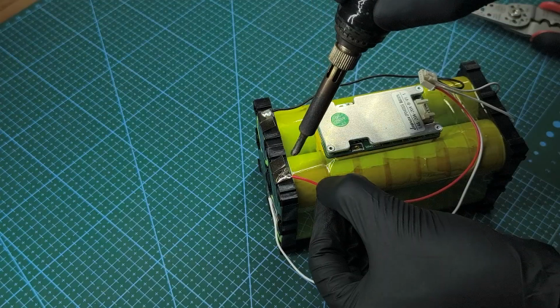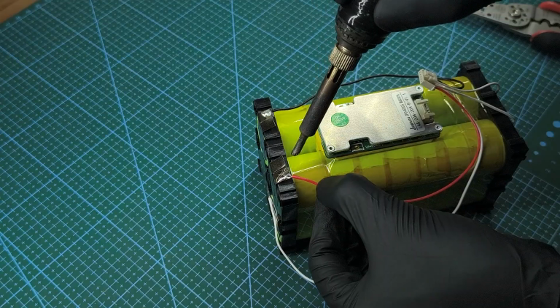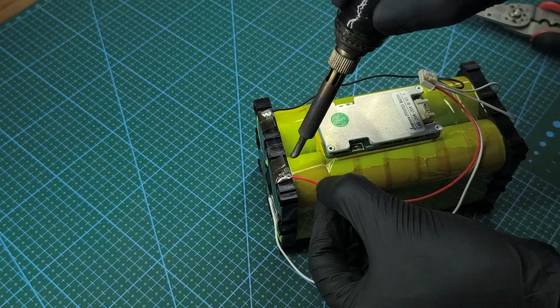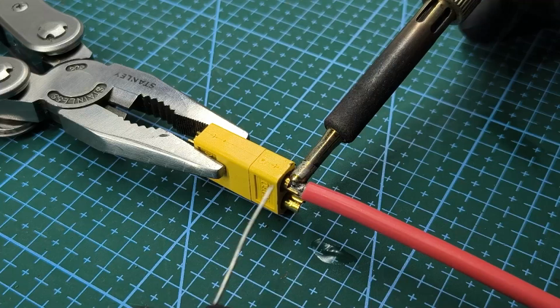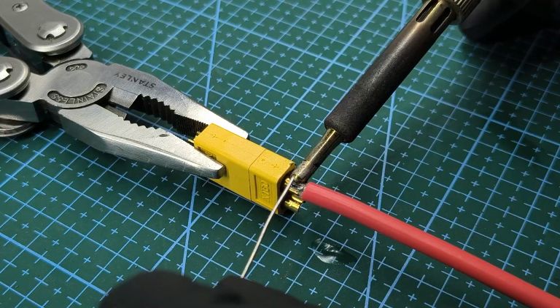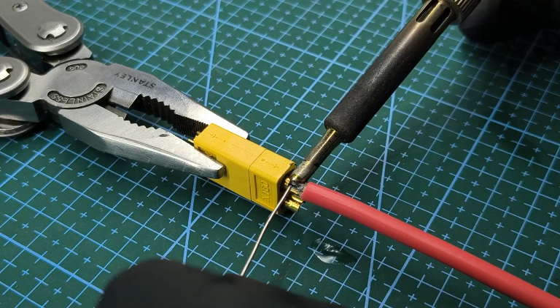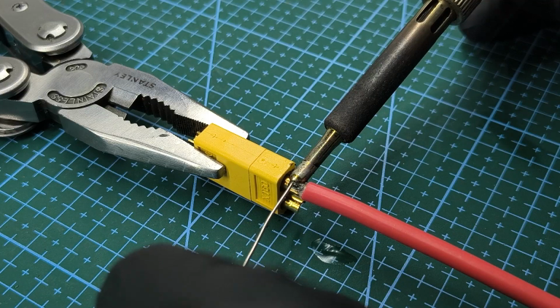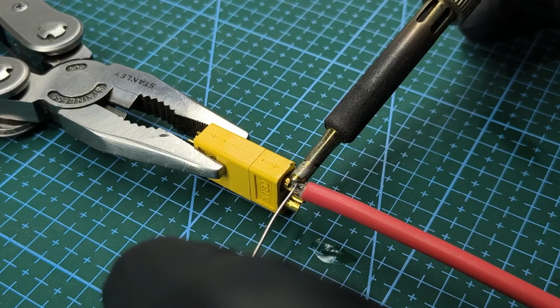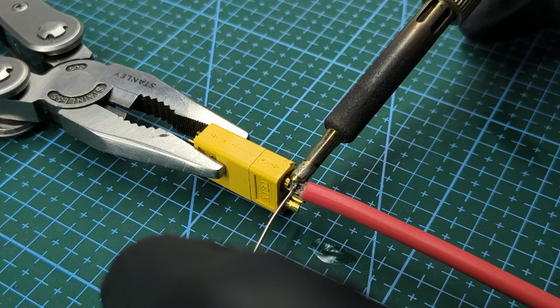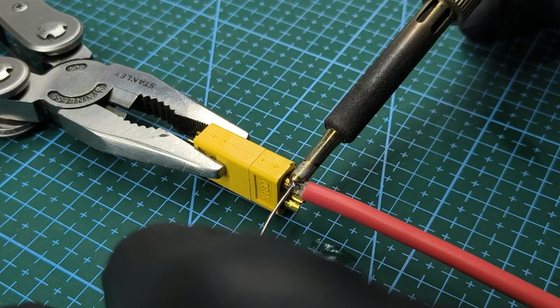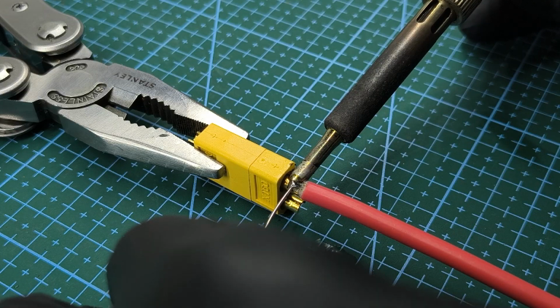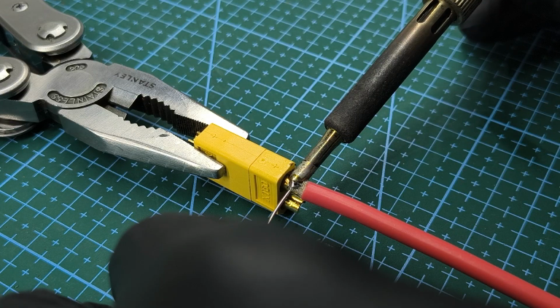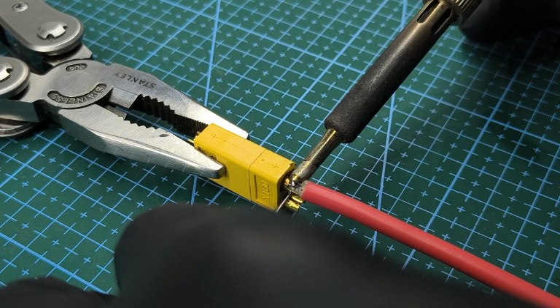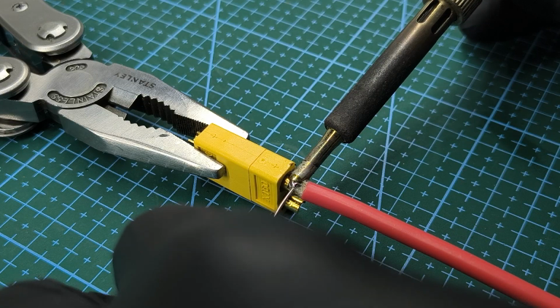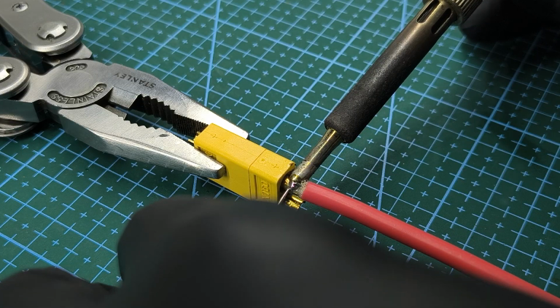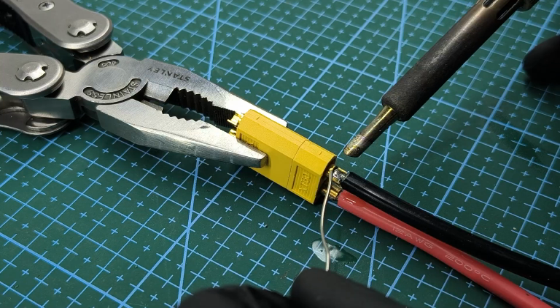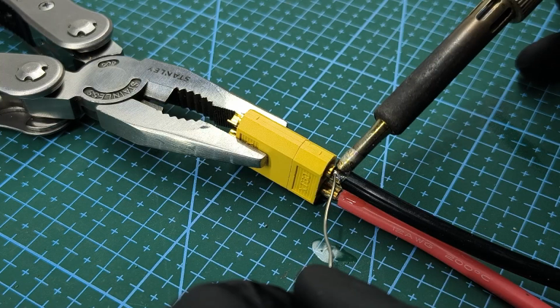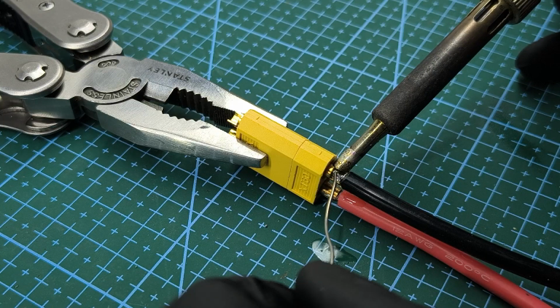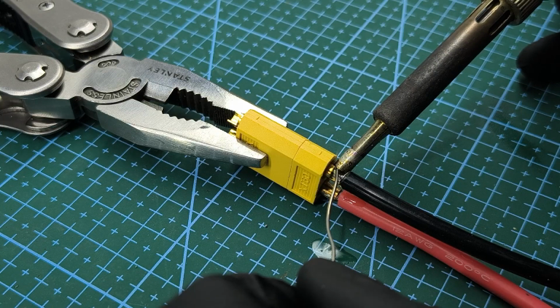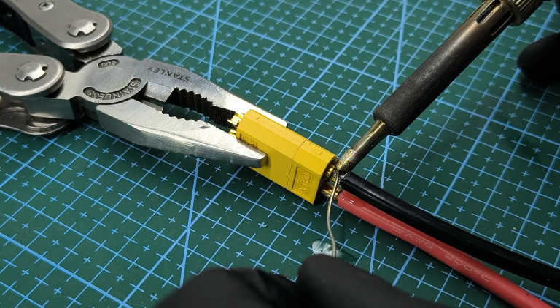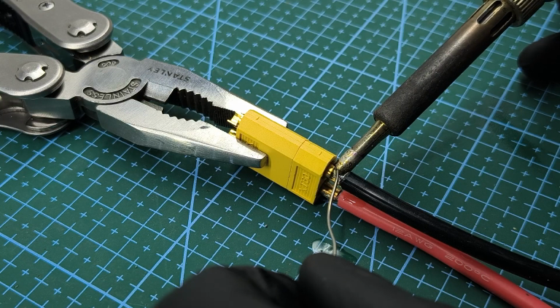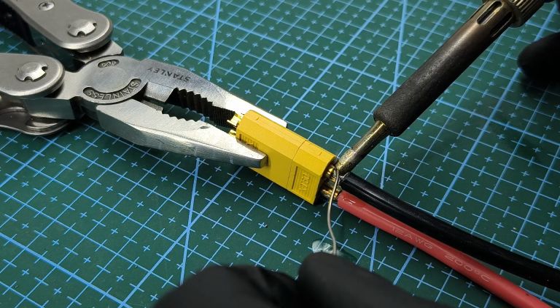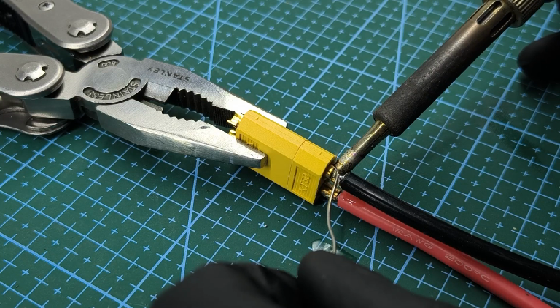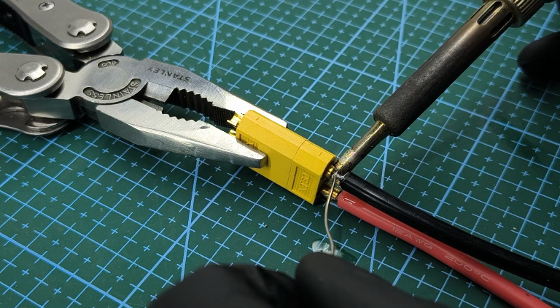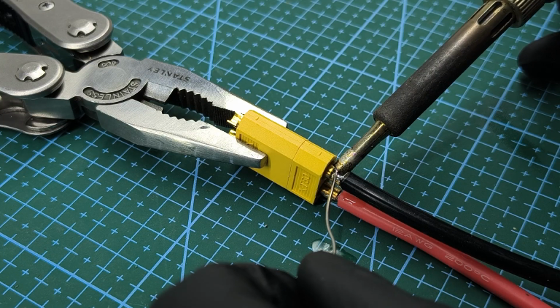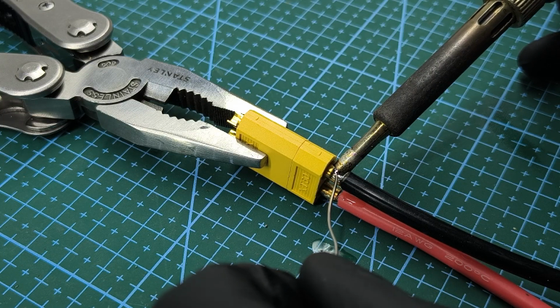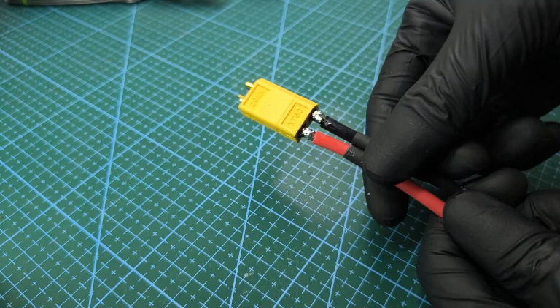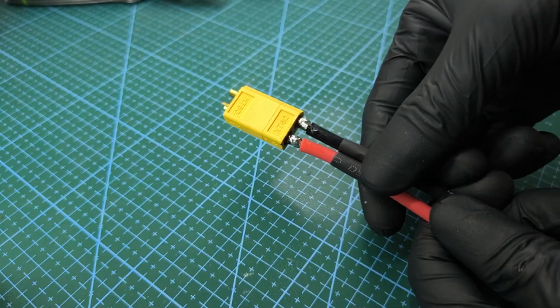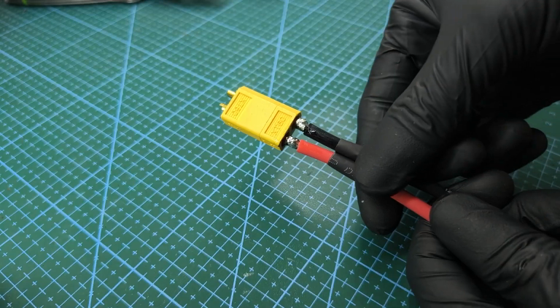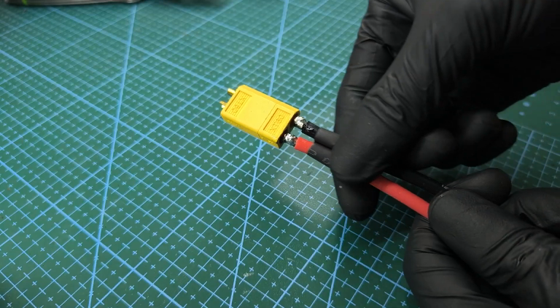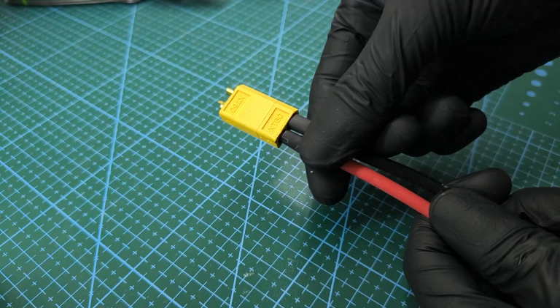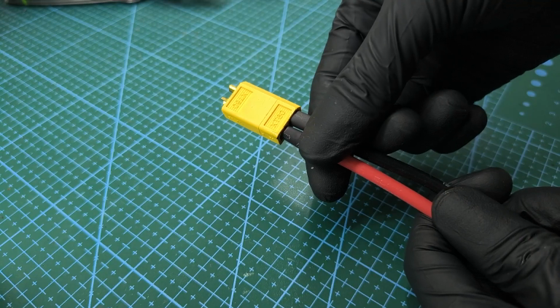For the output wires, I chose 12 AWG wires with an XT60 connector.